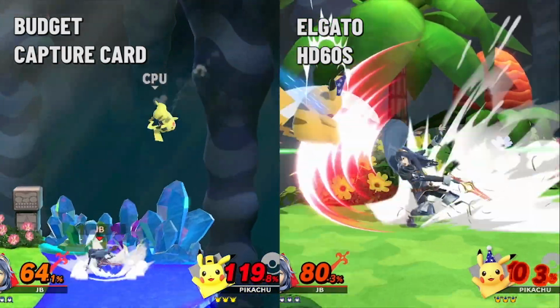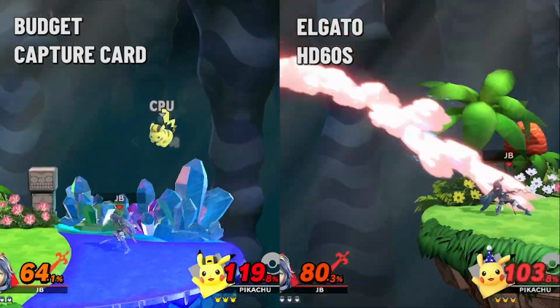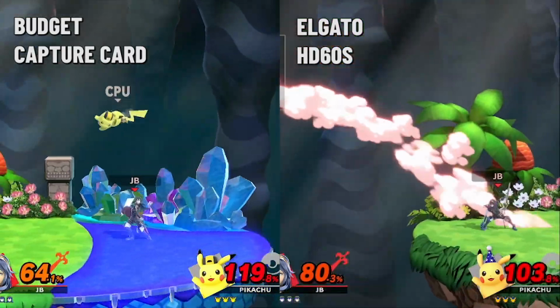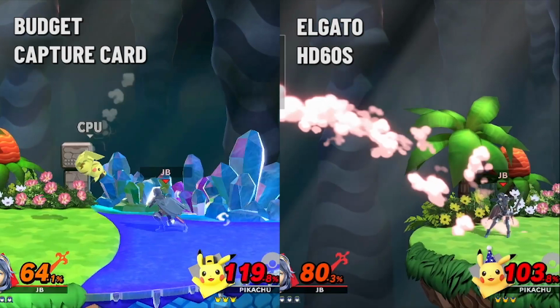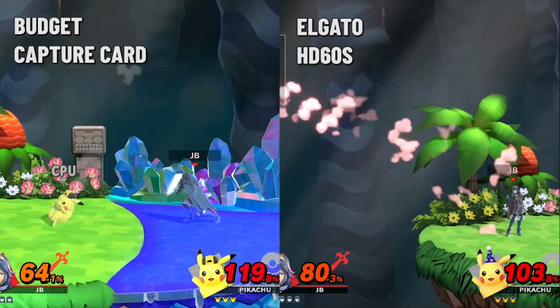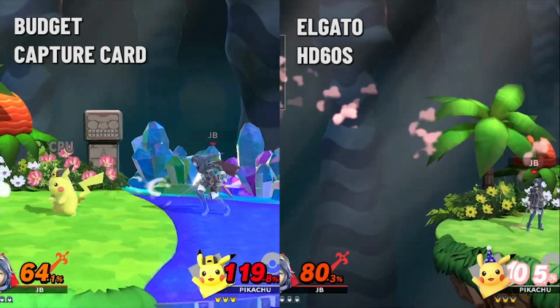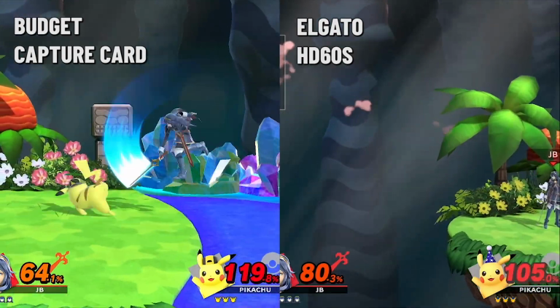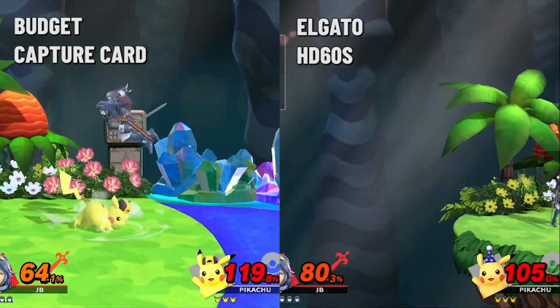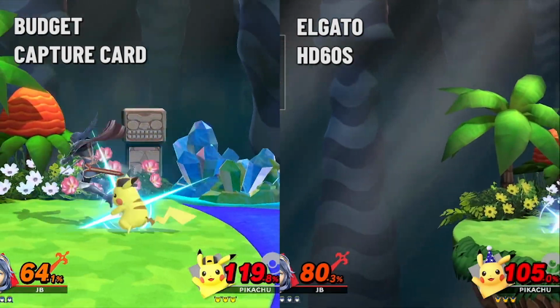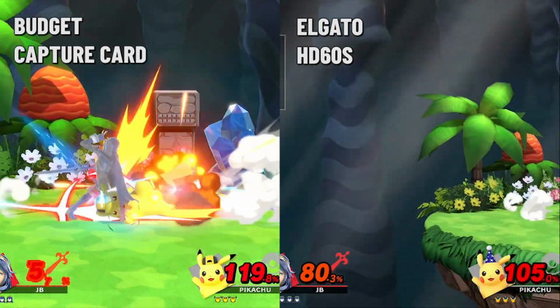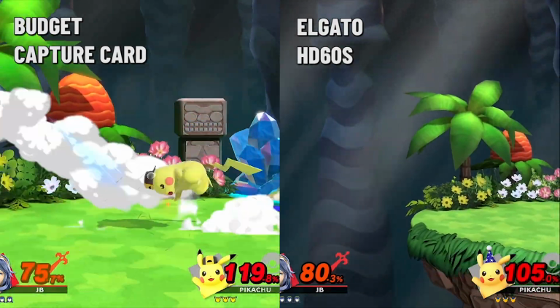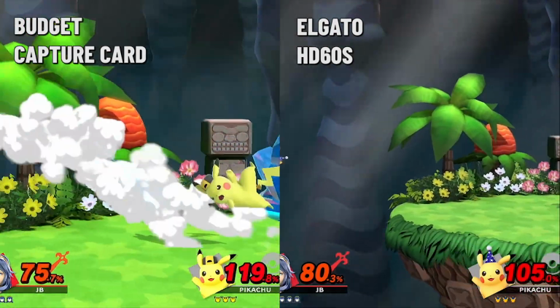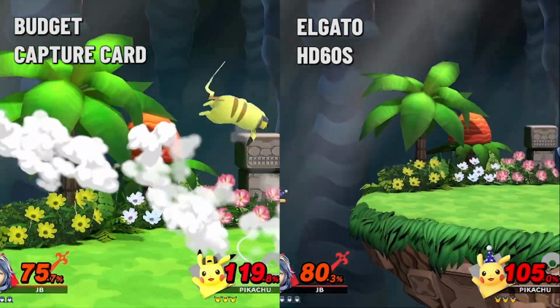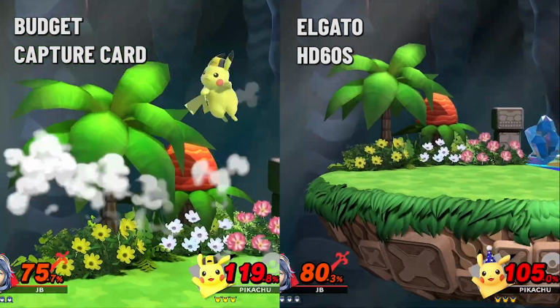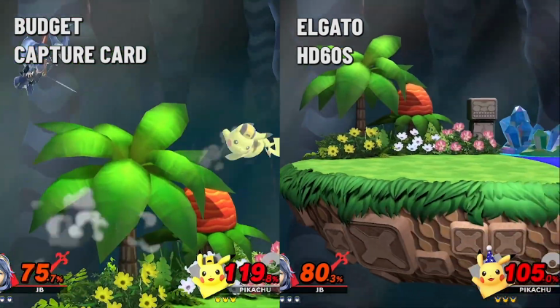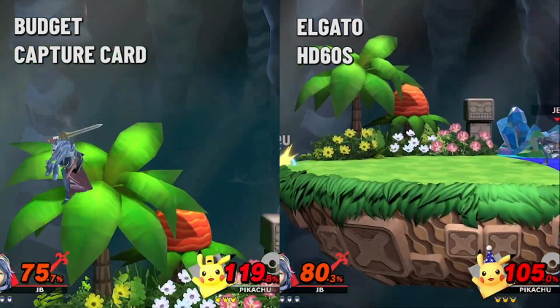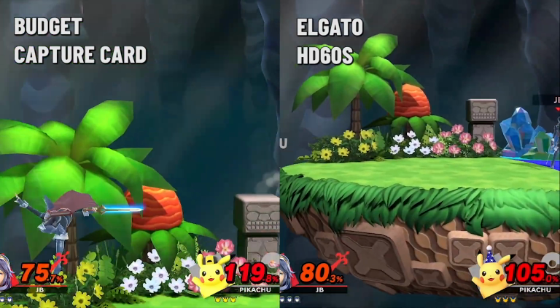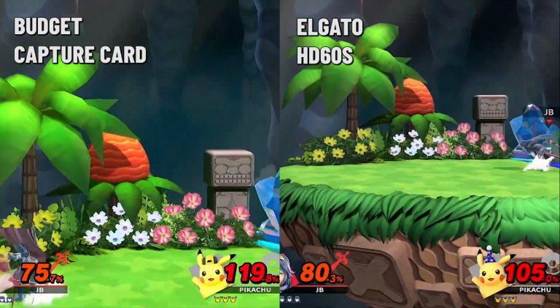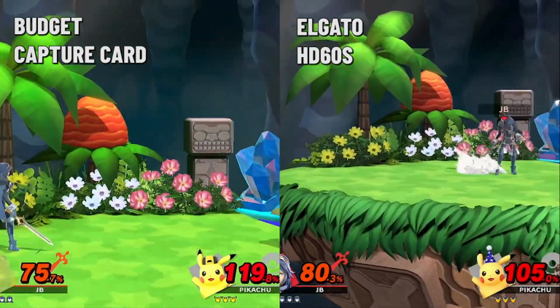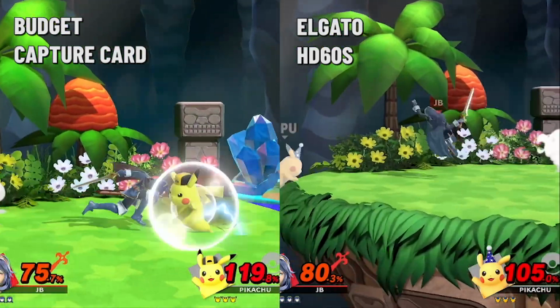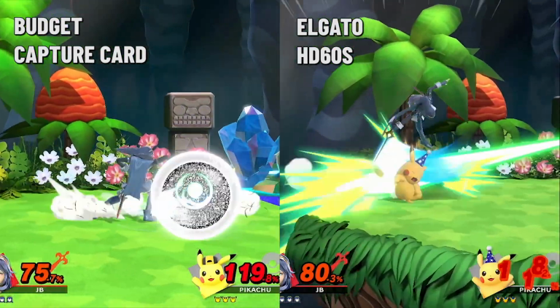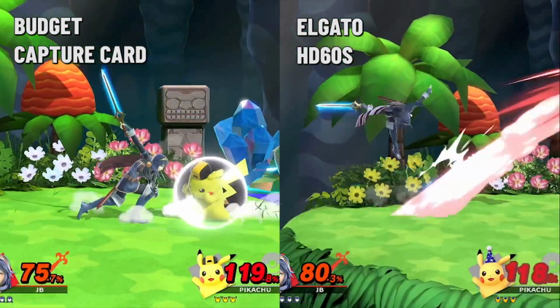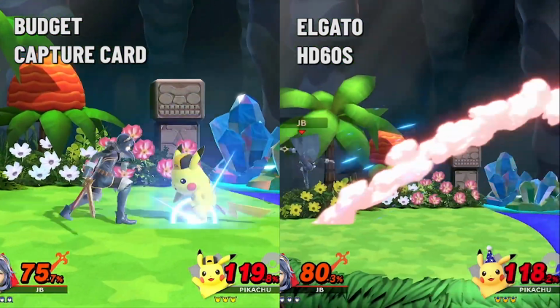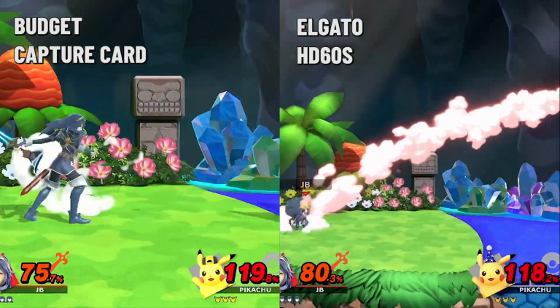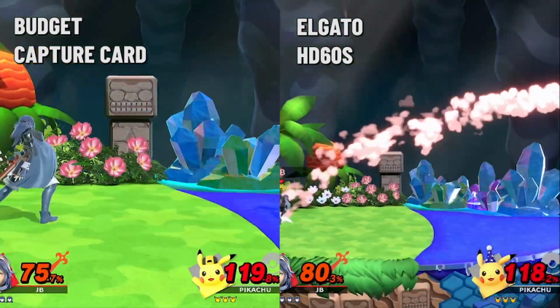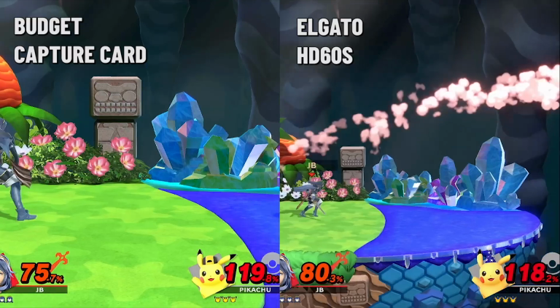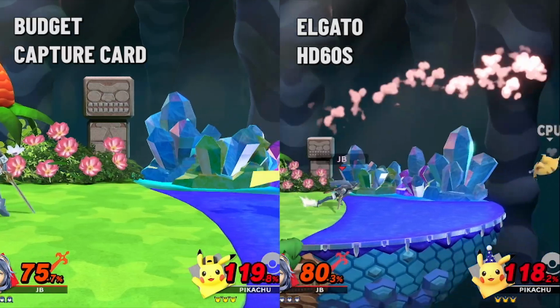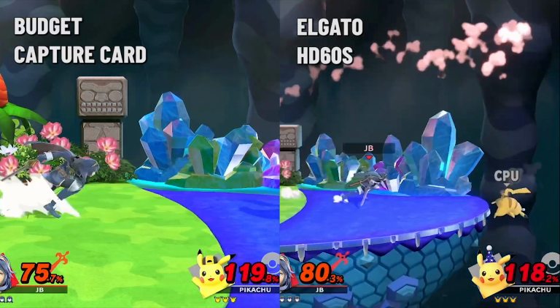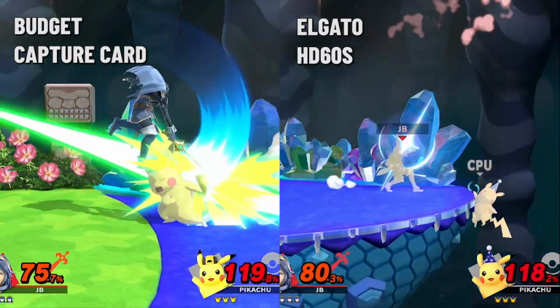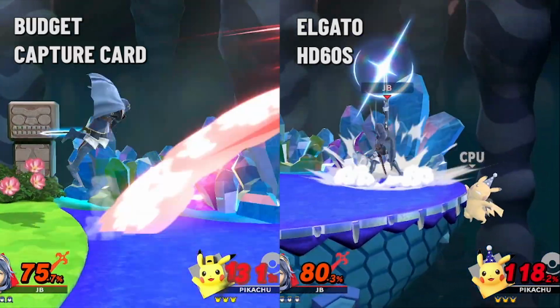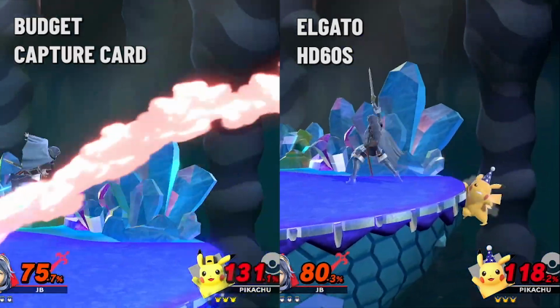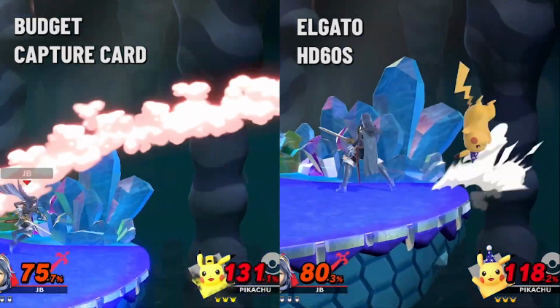When comparing the two side-by-side, you can instantly tell that the Elgato is far smoother, but during gameplay it's really not an issue at all.